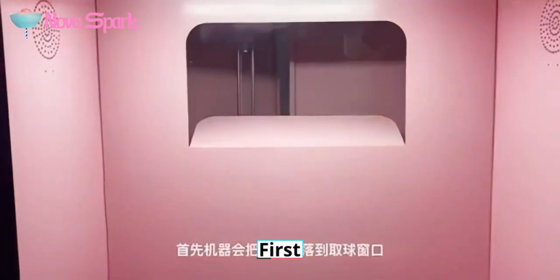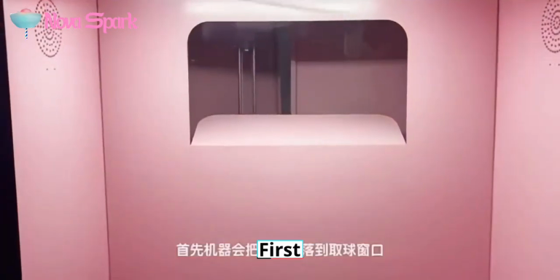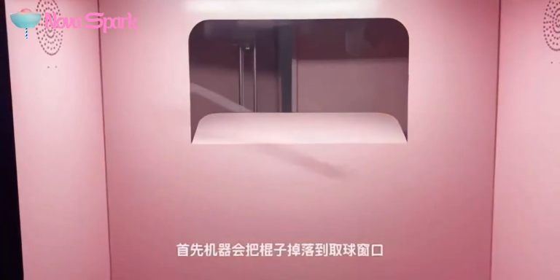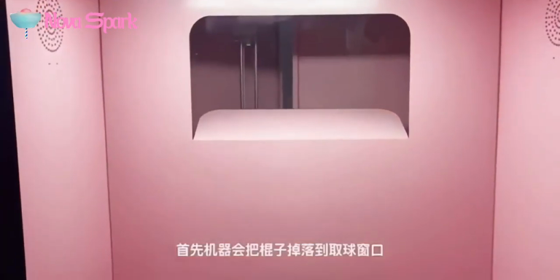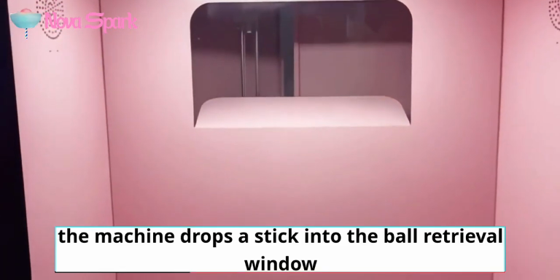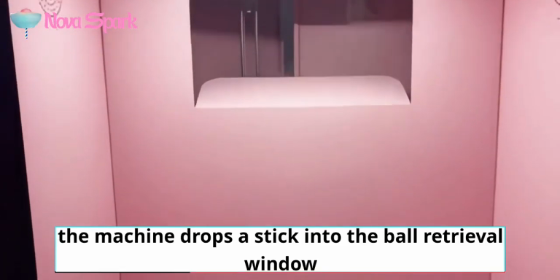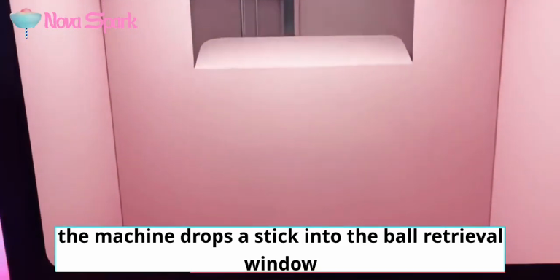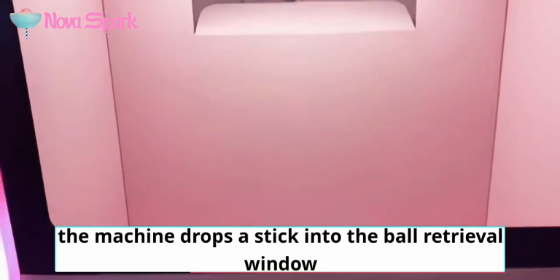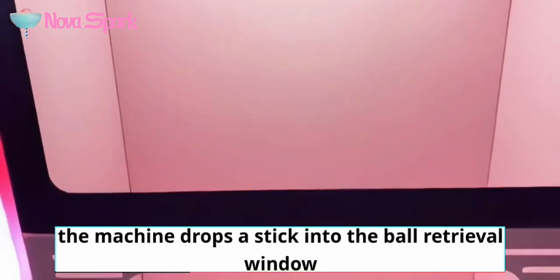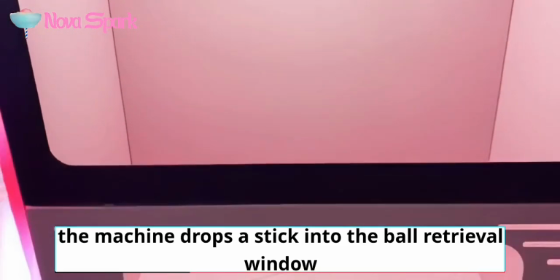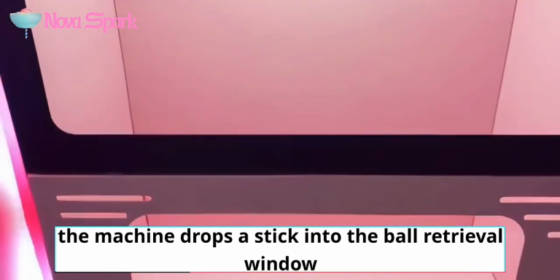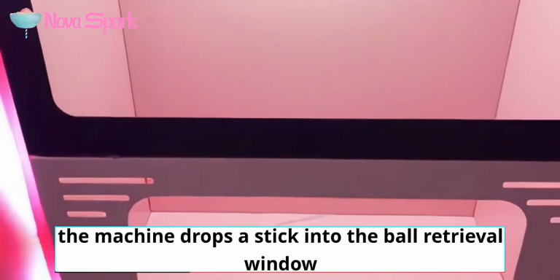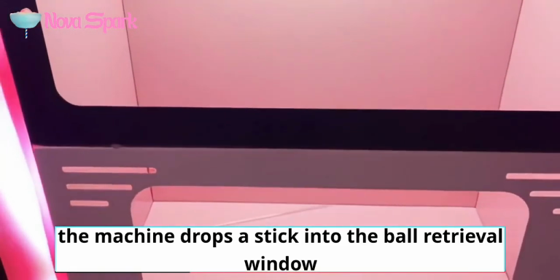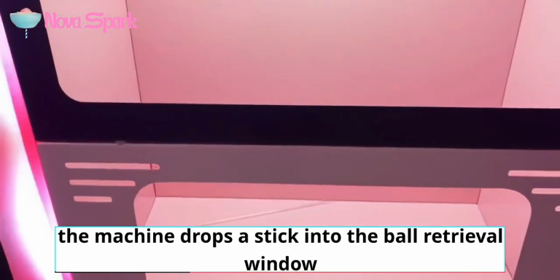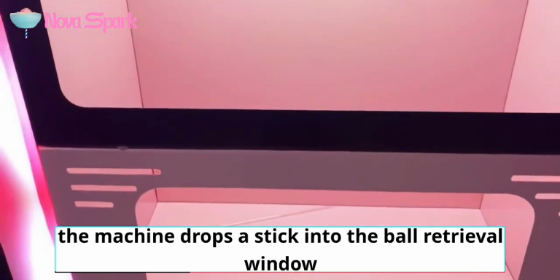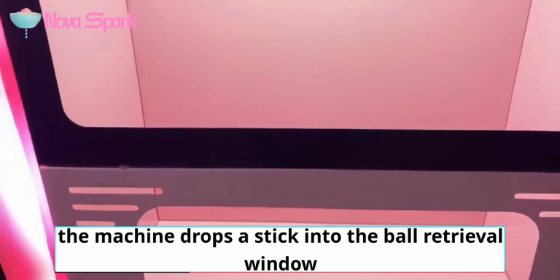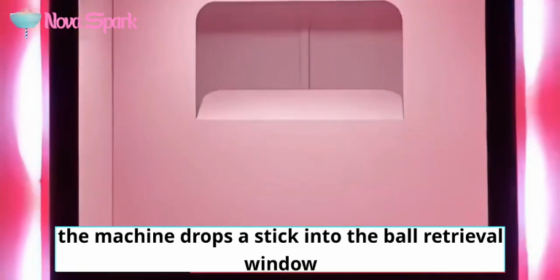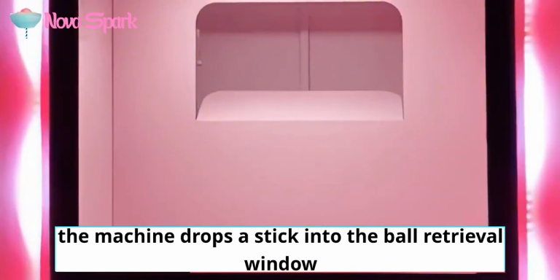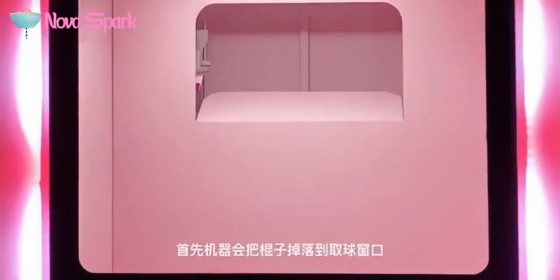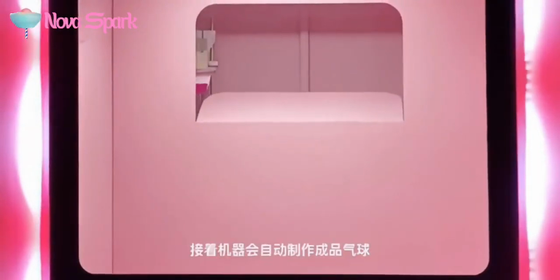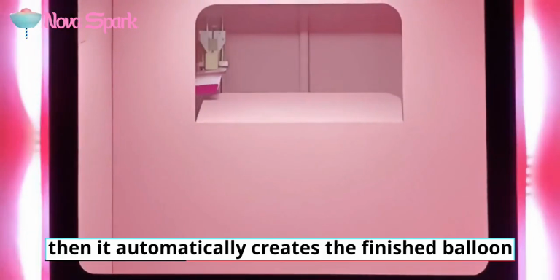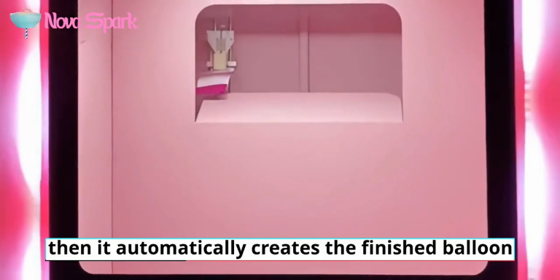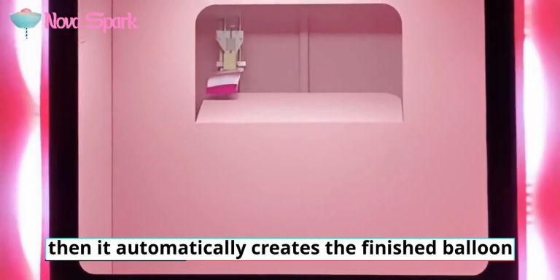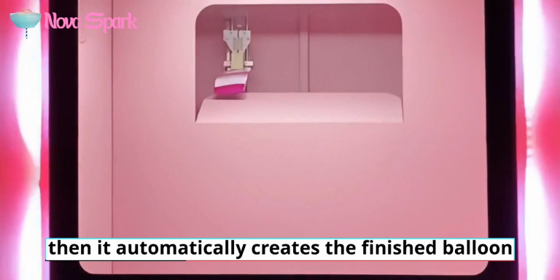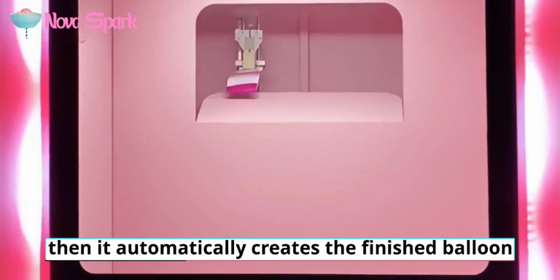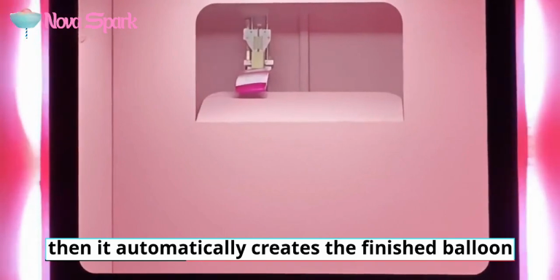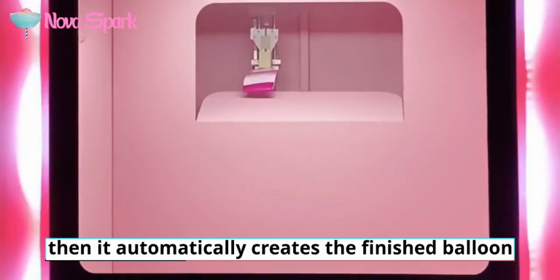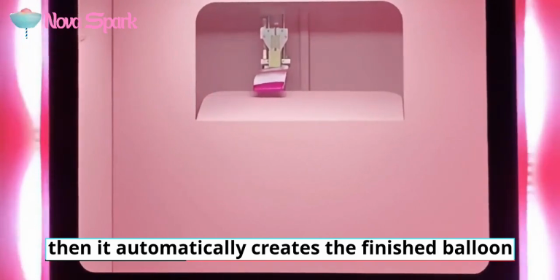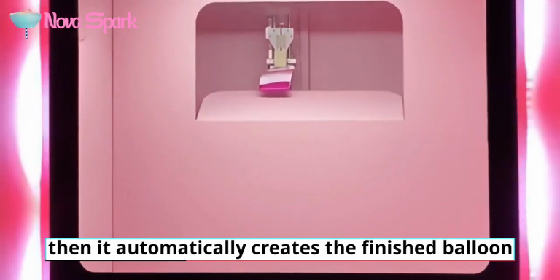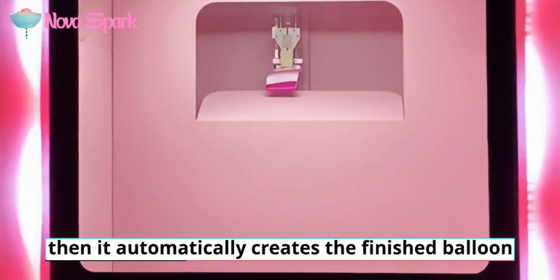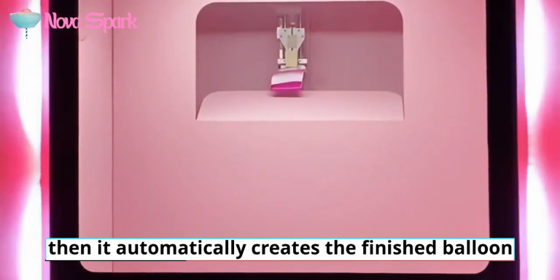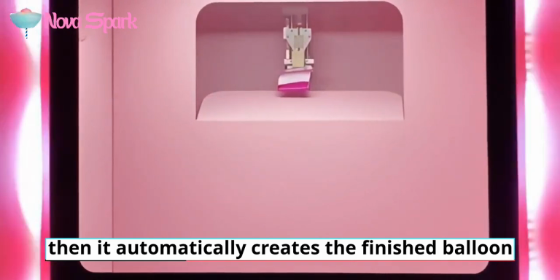First, the machine drops a stick into the ball retrieval window. Then it automatically creates the finished balloon.